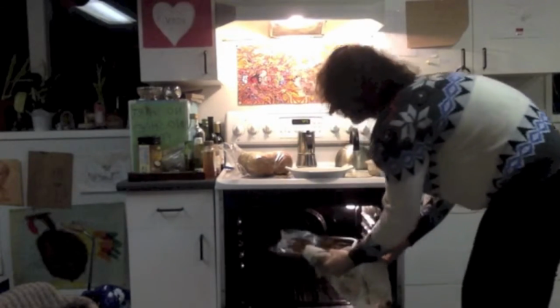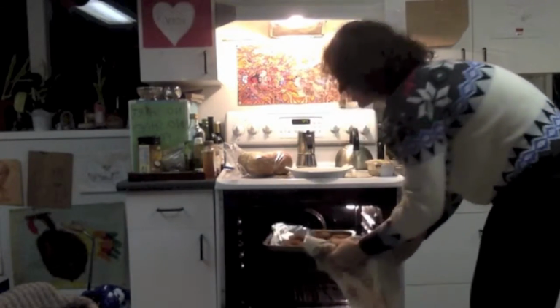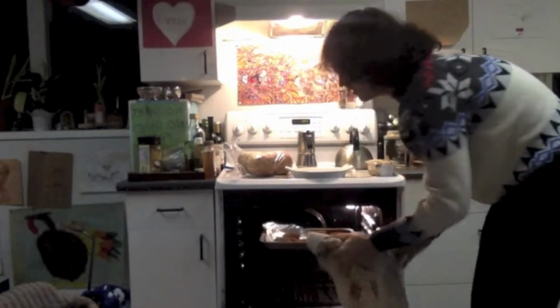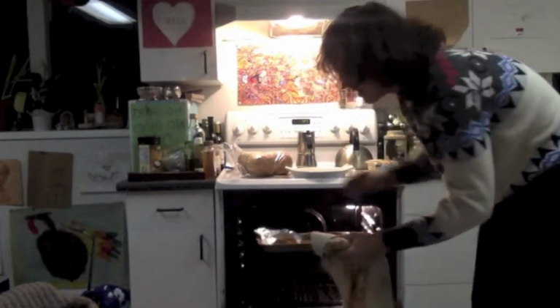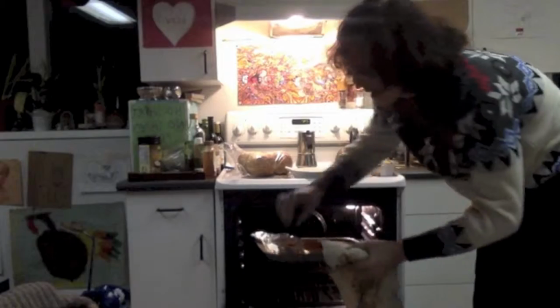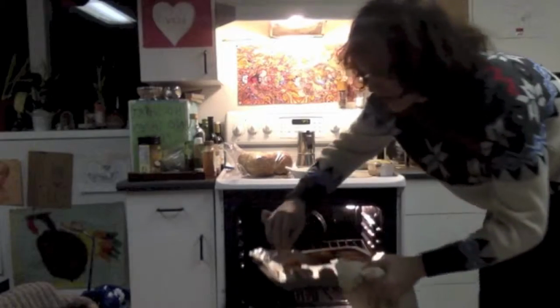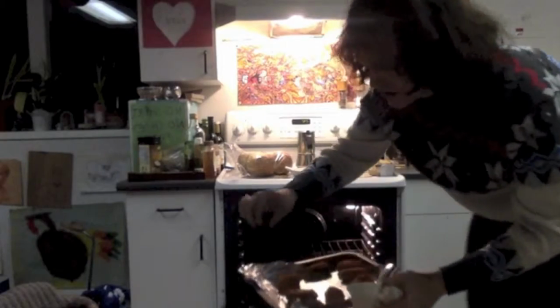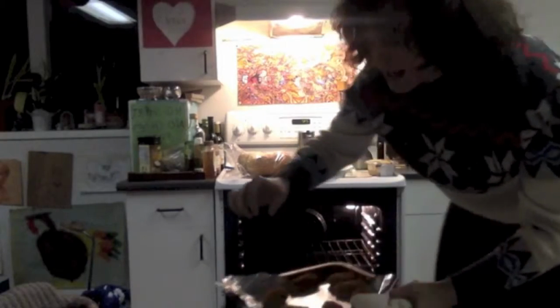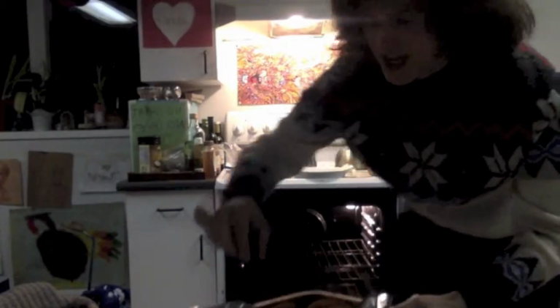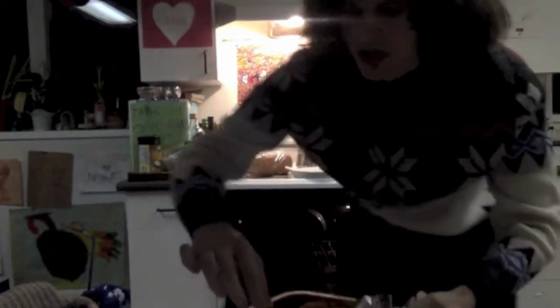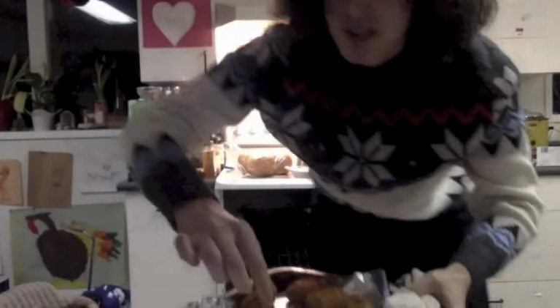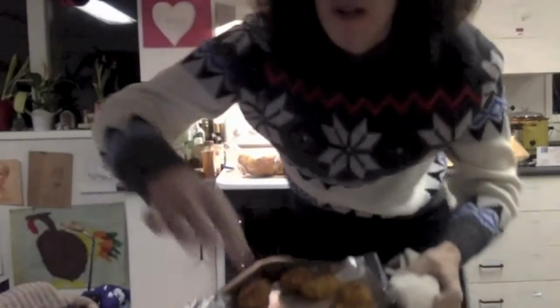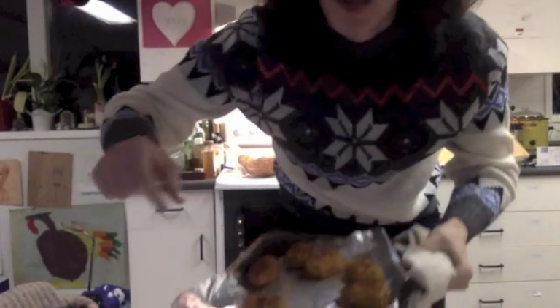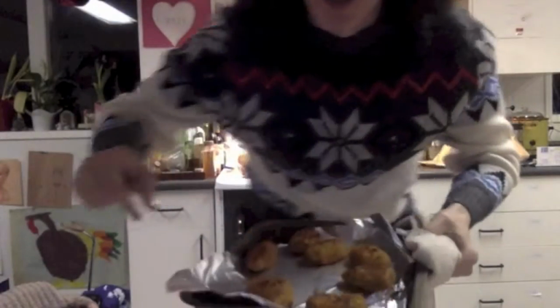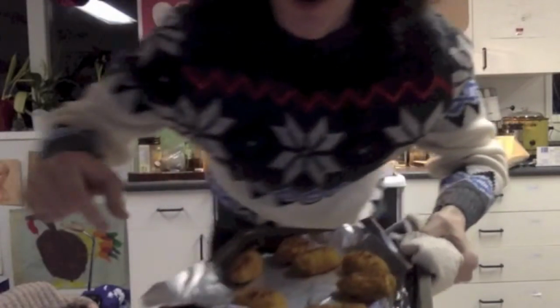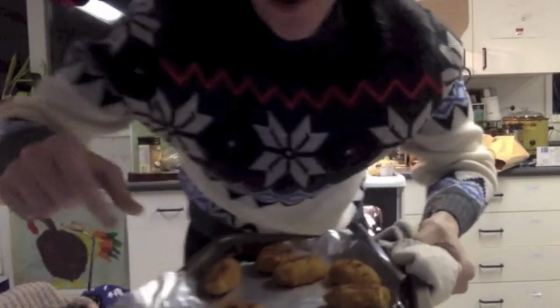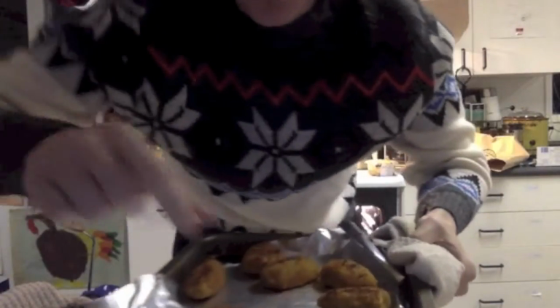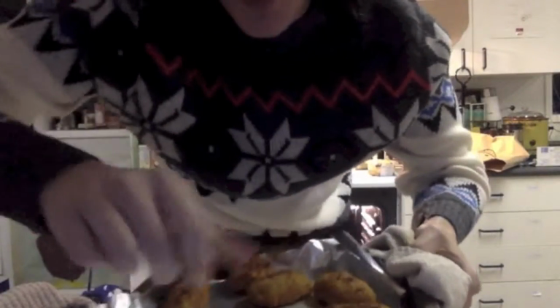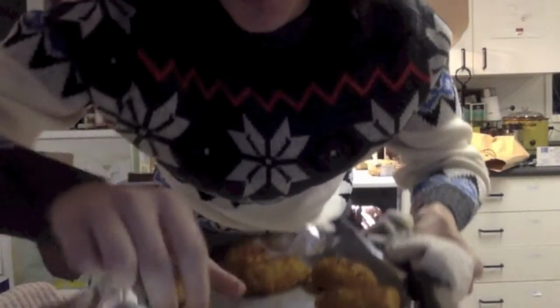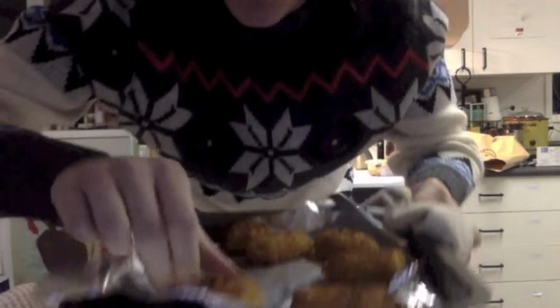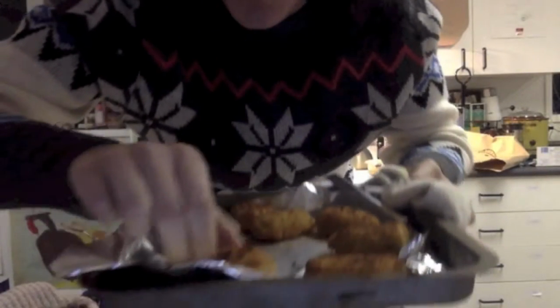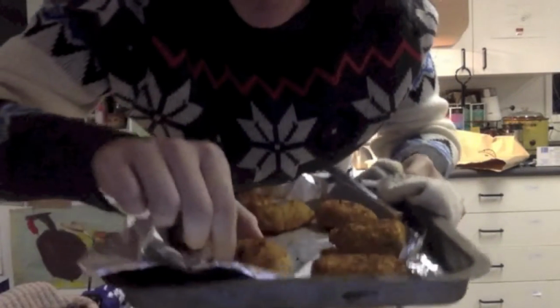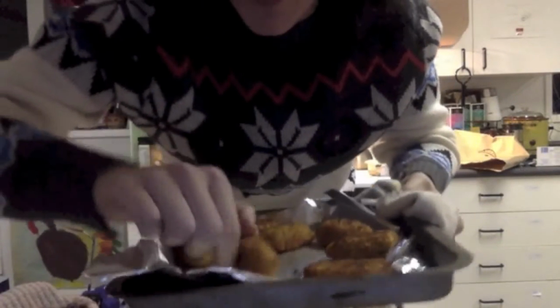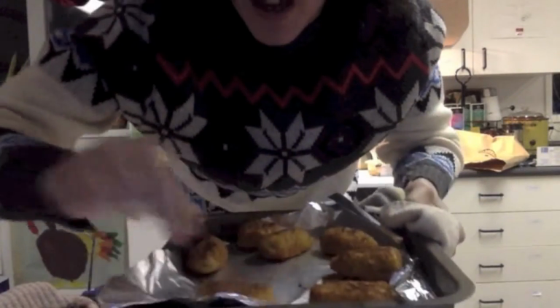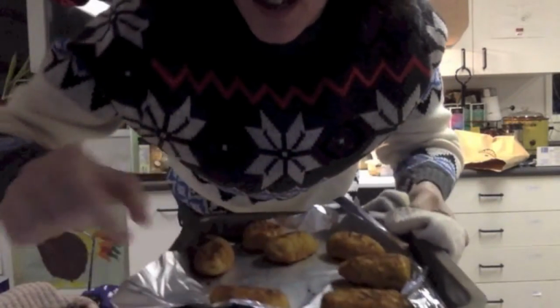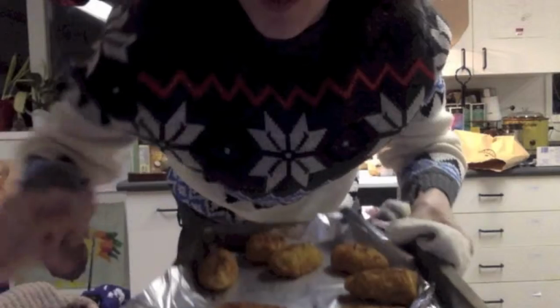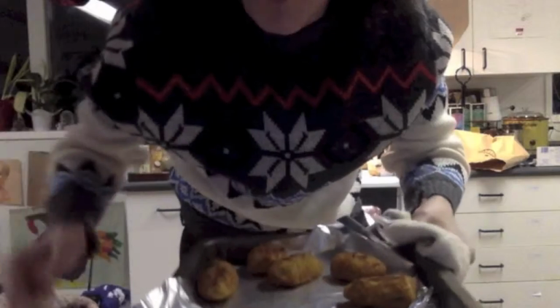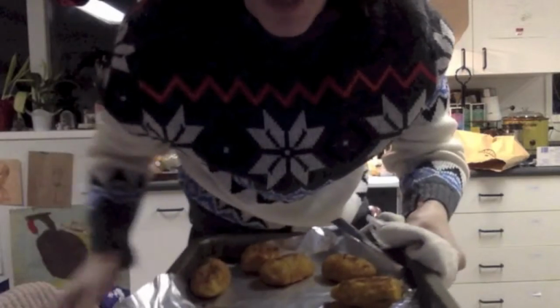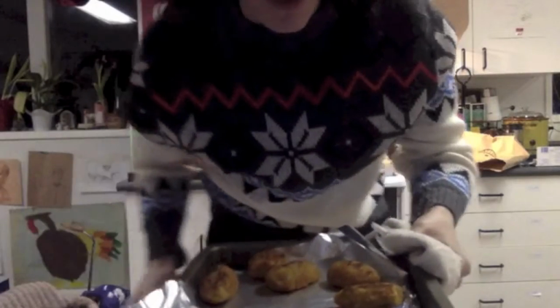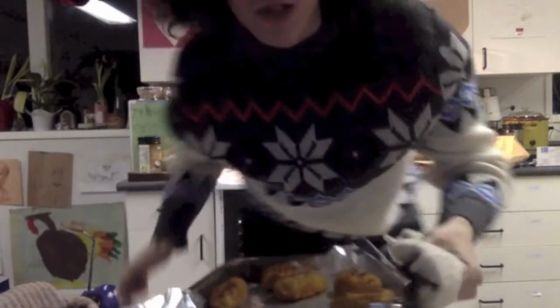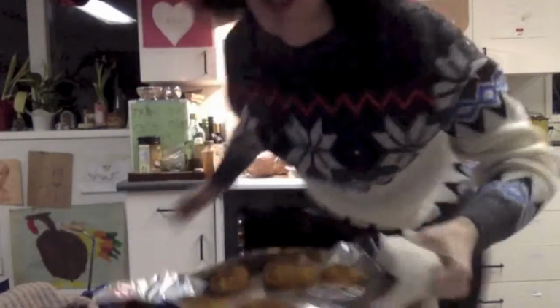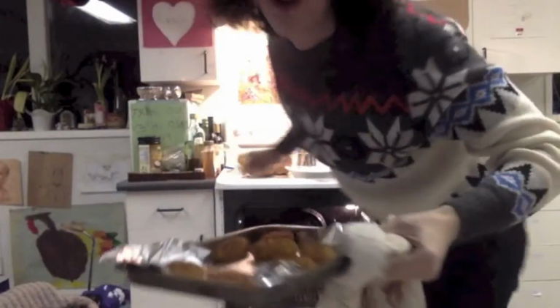Alright, look at that, look at that texture. I don't know if you can see, it's sizzling. It's amazing. Oh, it's getting hot.